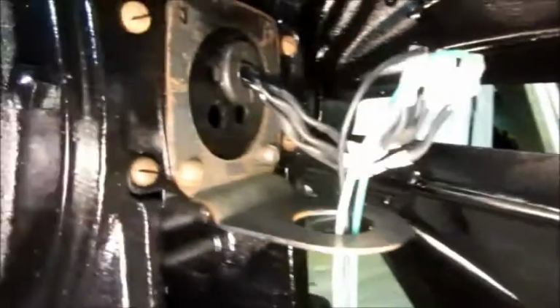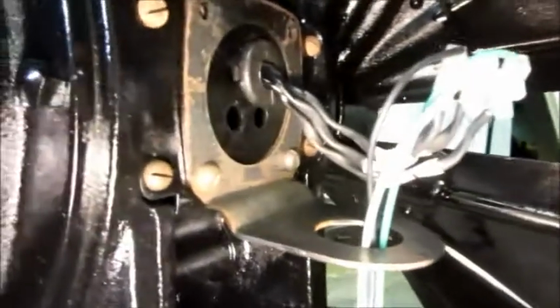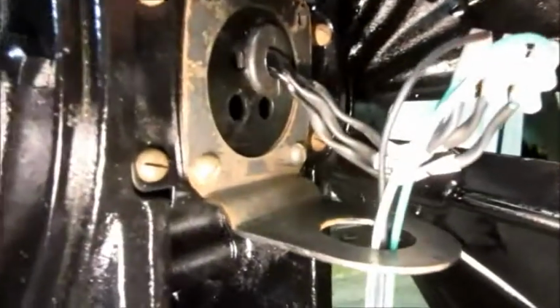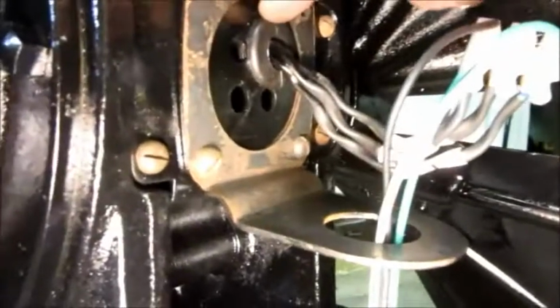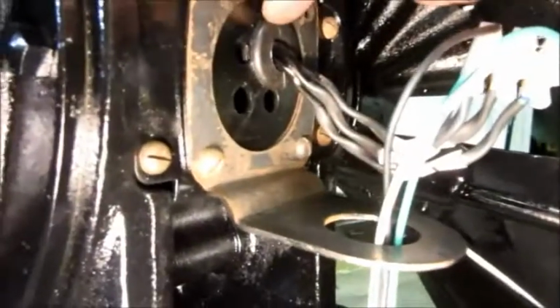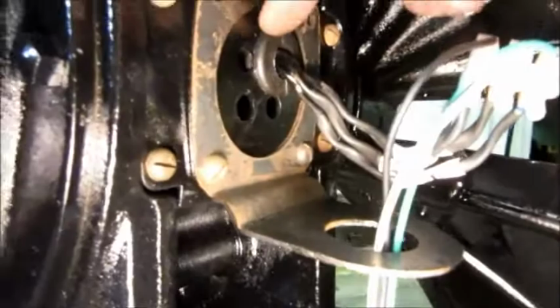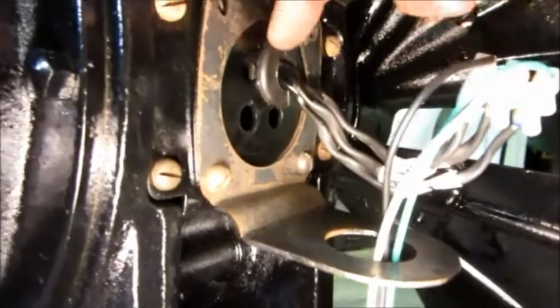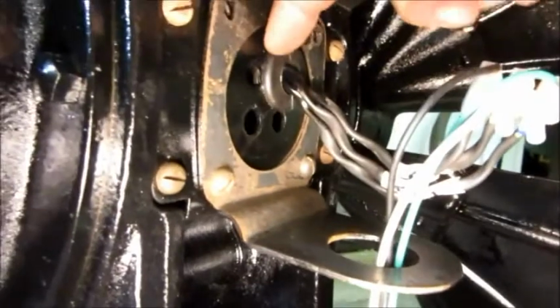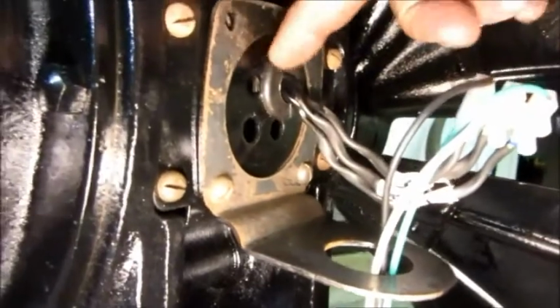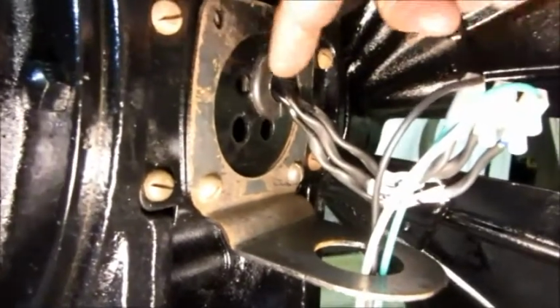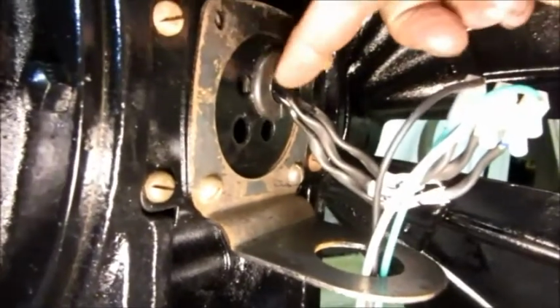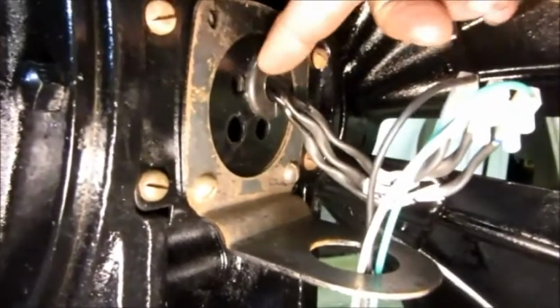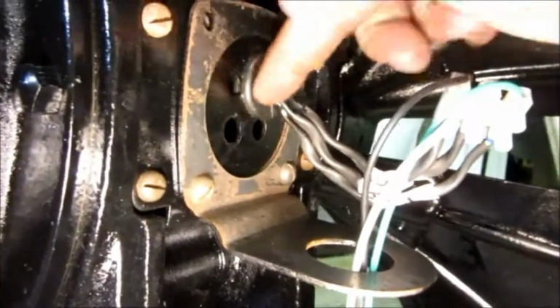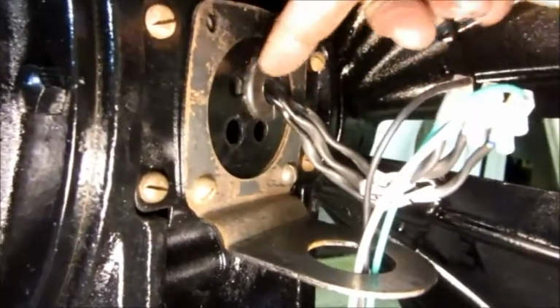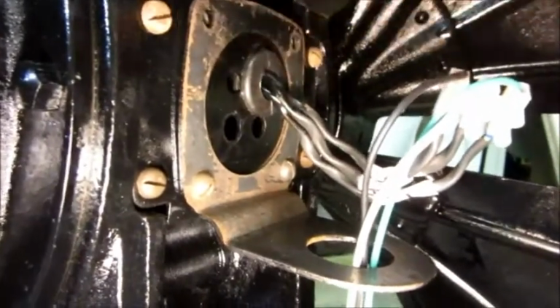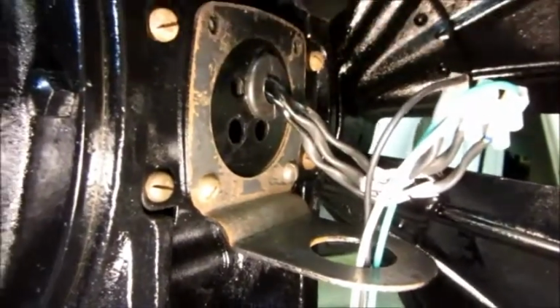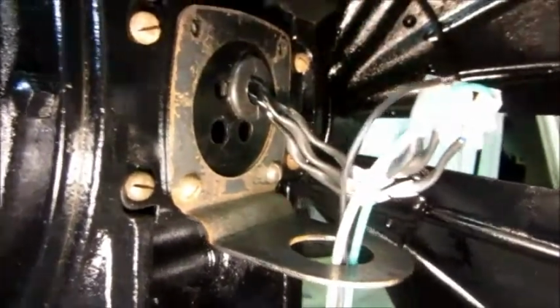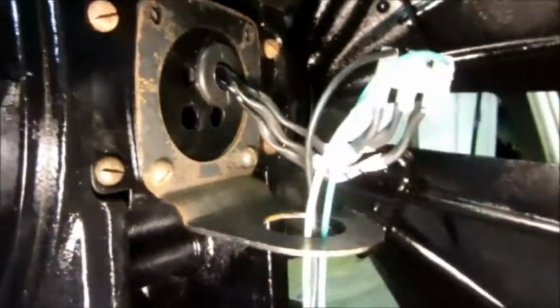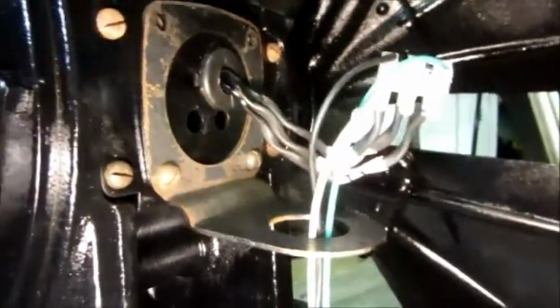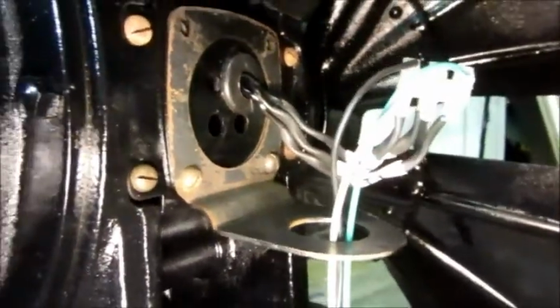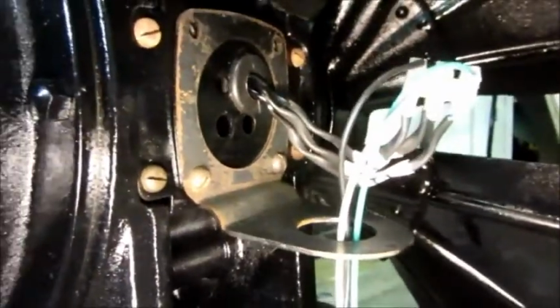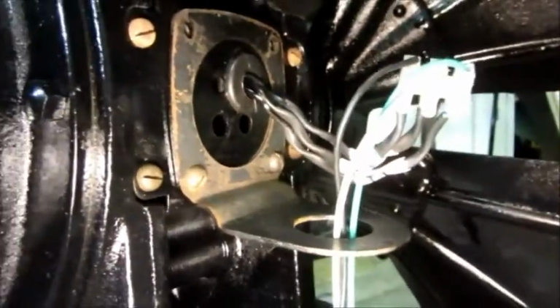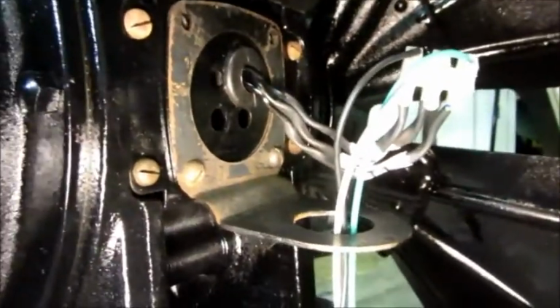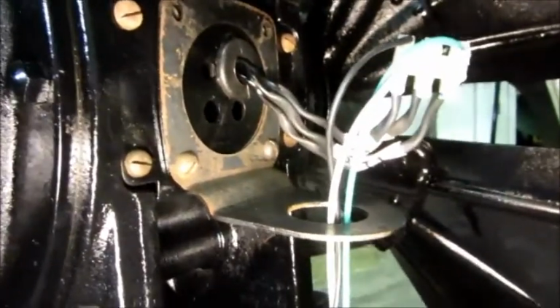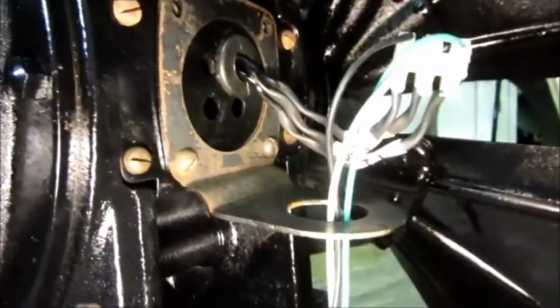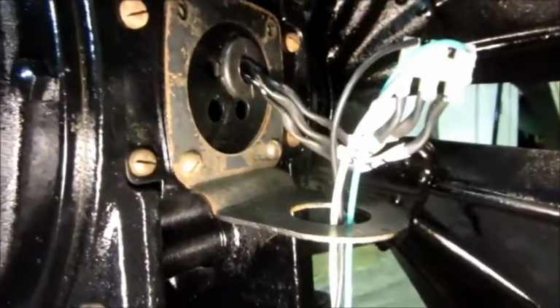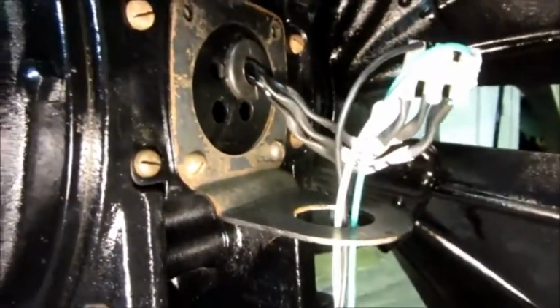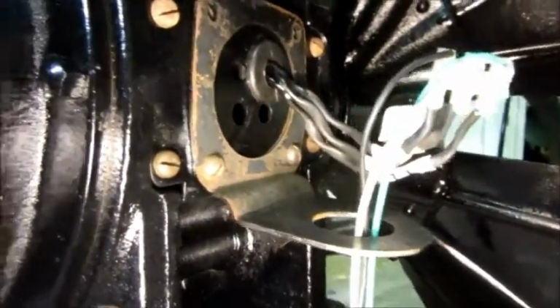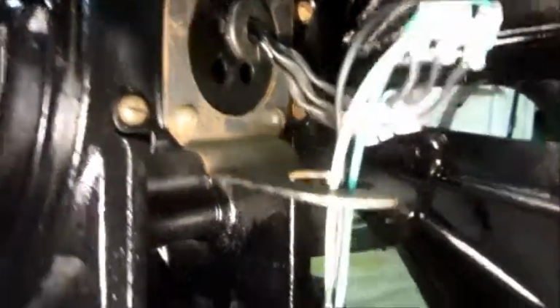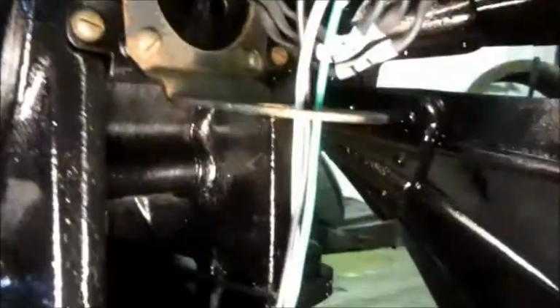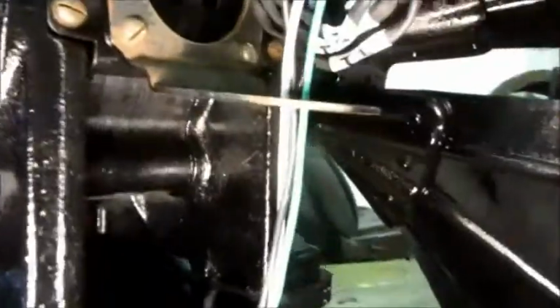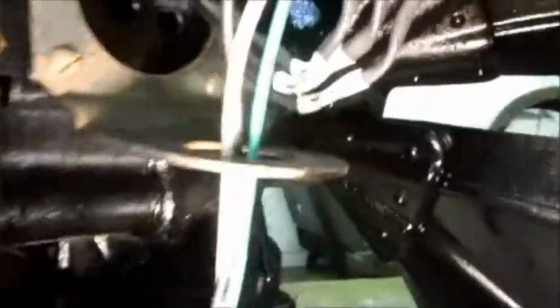Another thing I didn't show in the other video: I put a new grommet right there to protect the new stator lead wires.